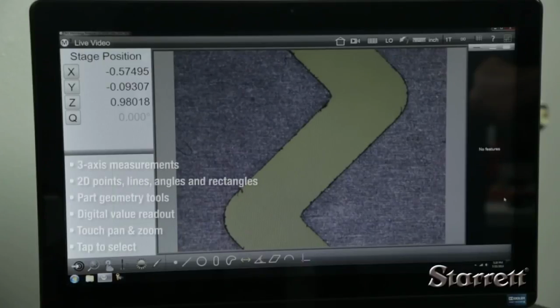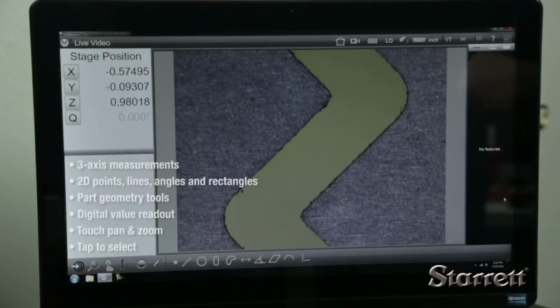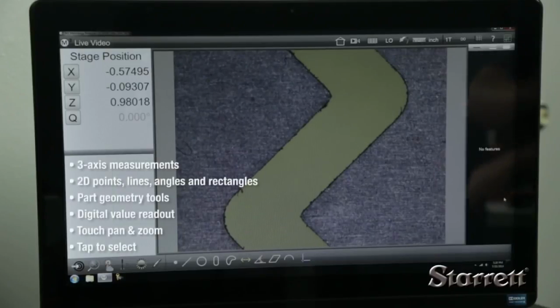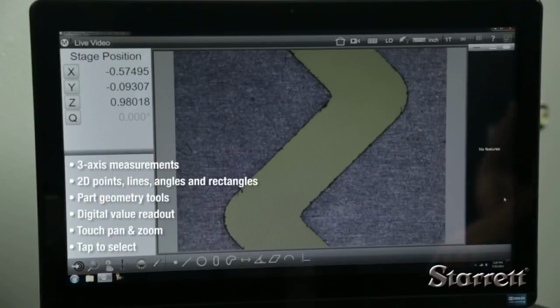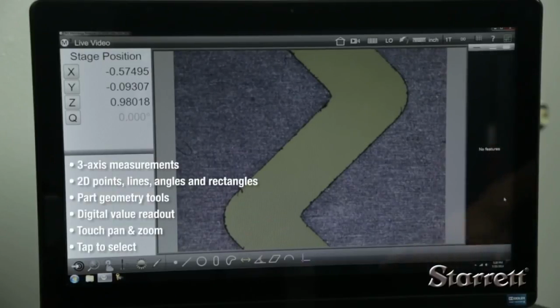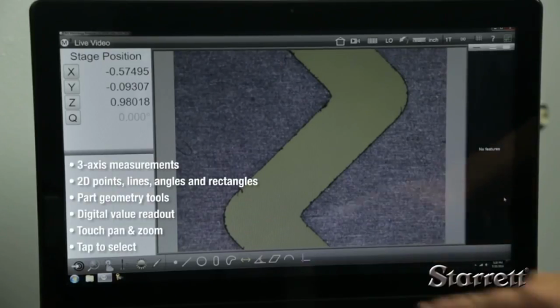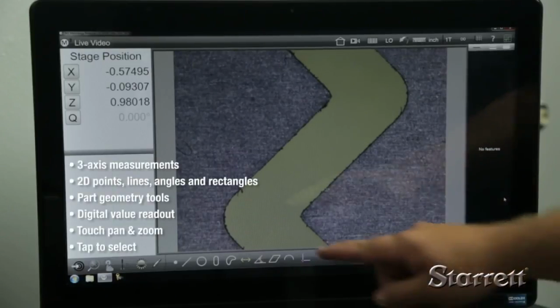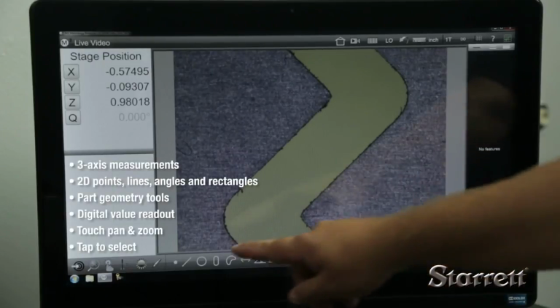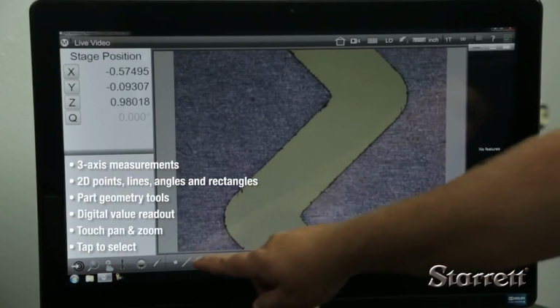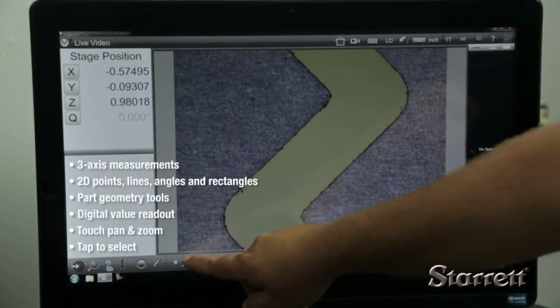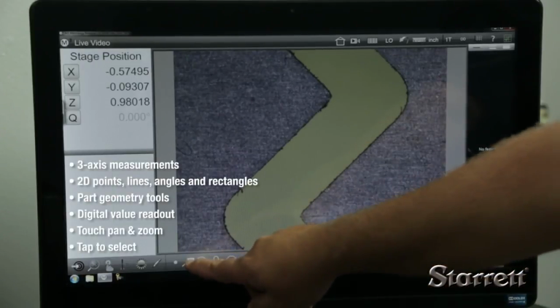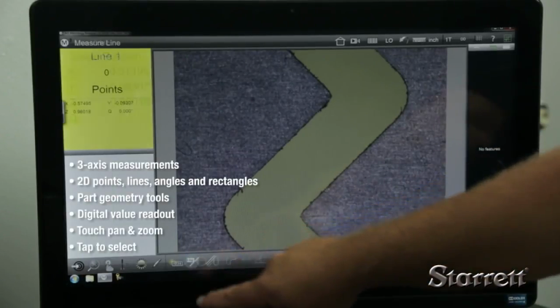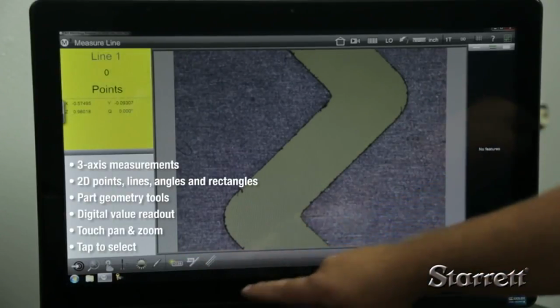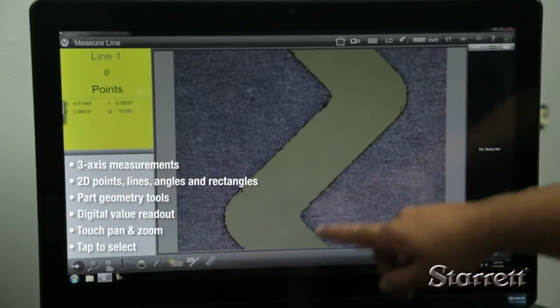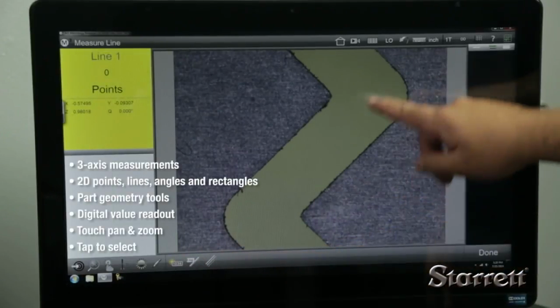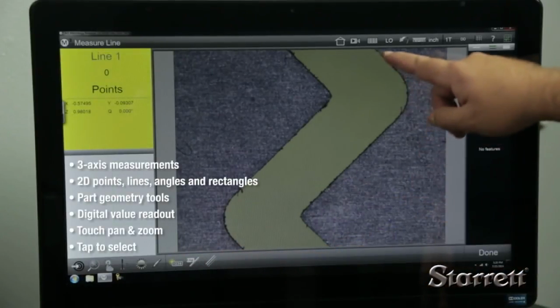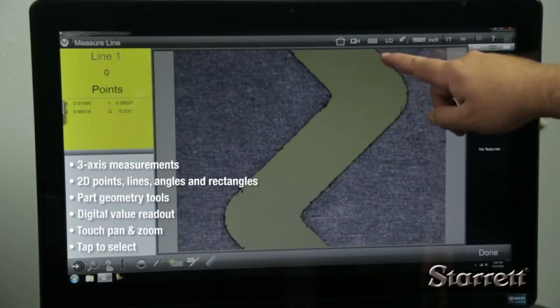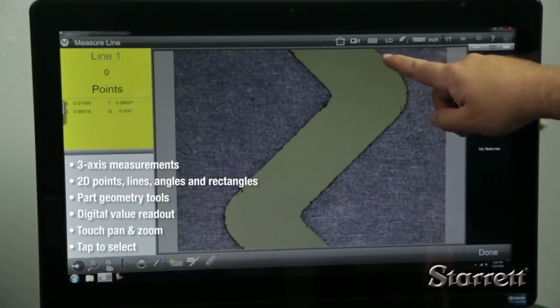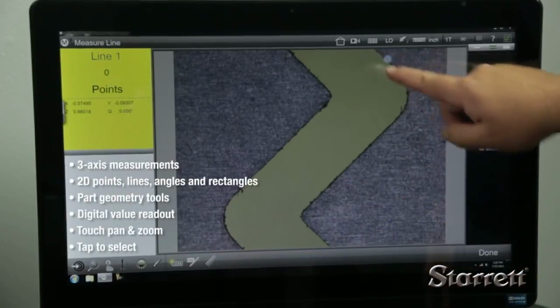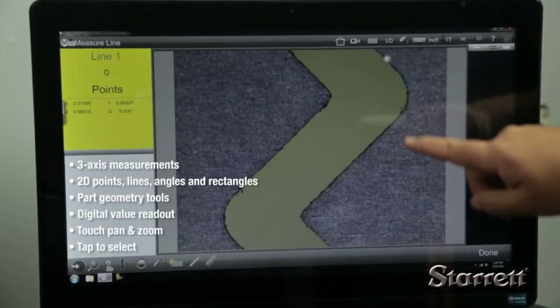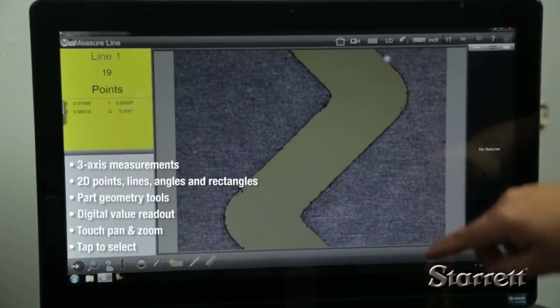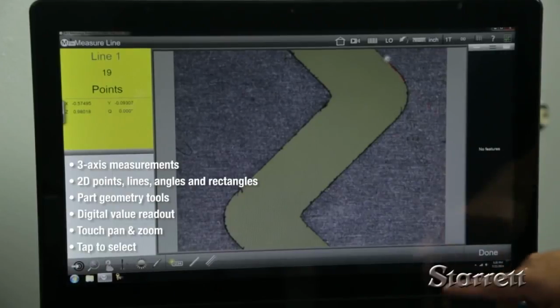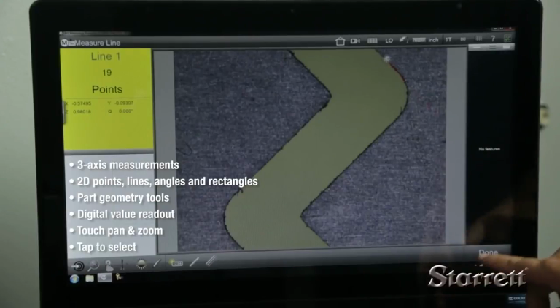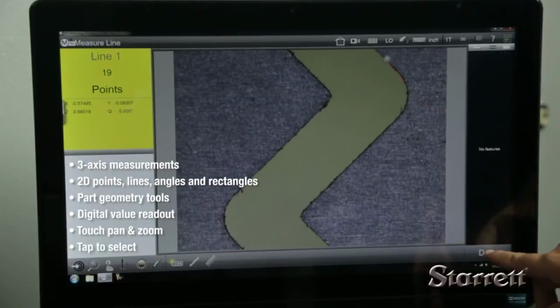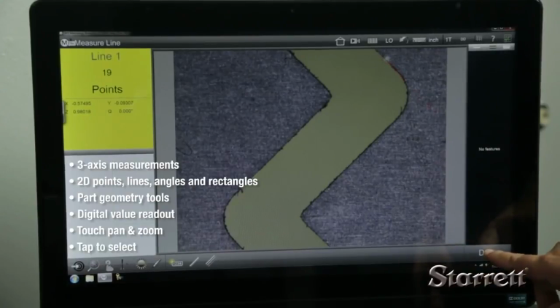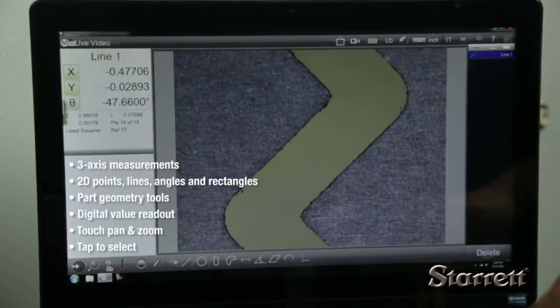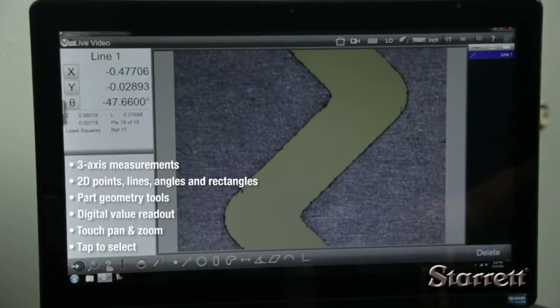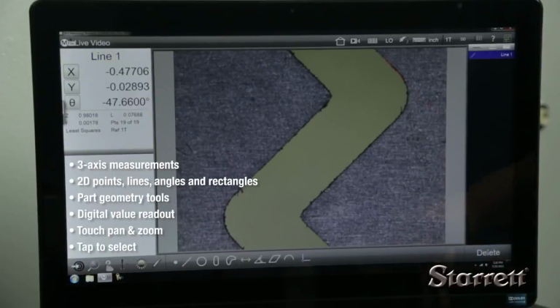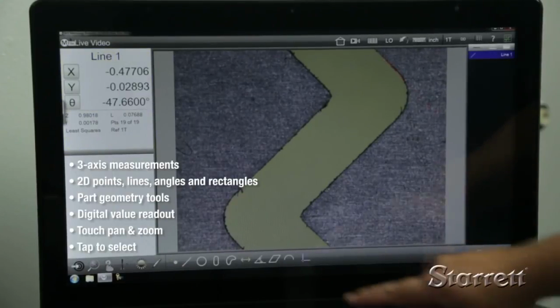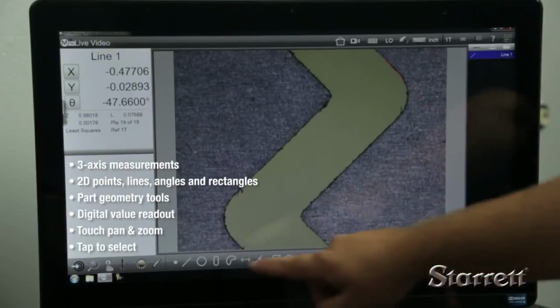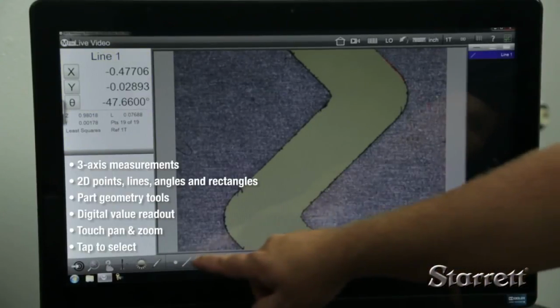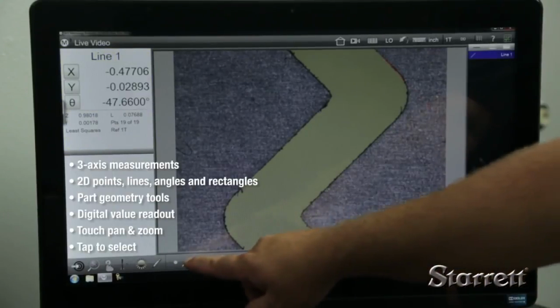M3 software supports 3-axis measurements and 2D constructs, plus part geometry tools and digital readout.